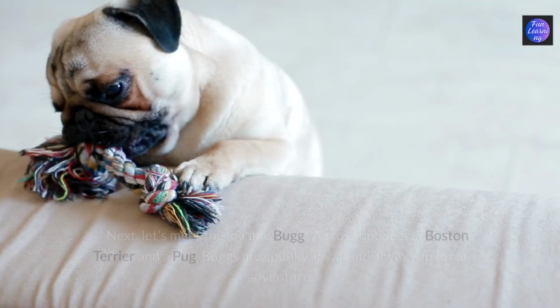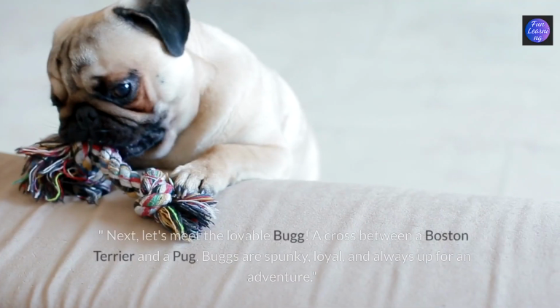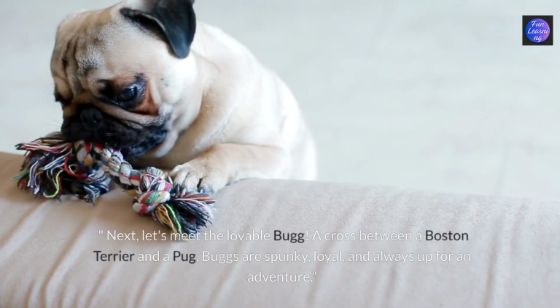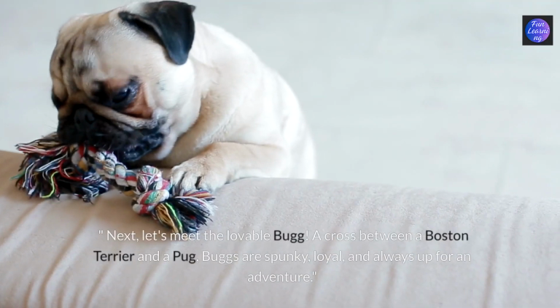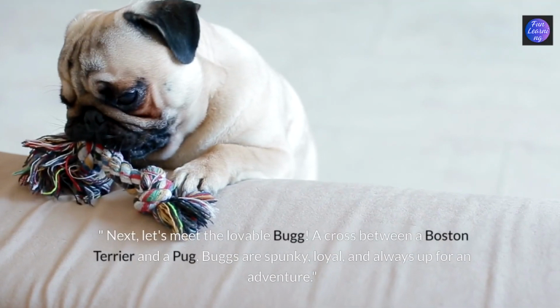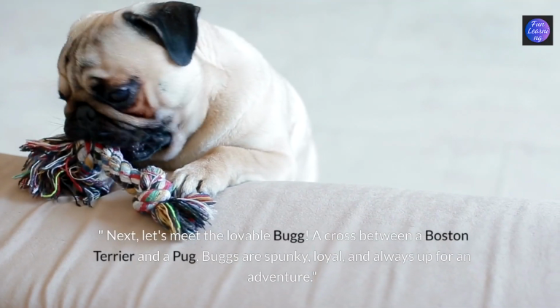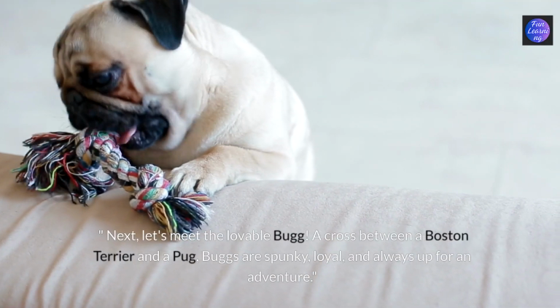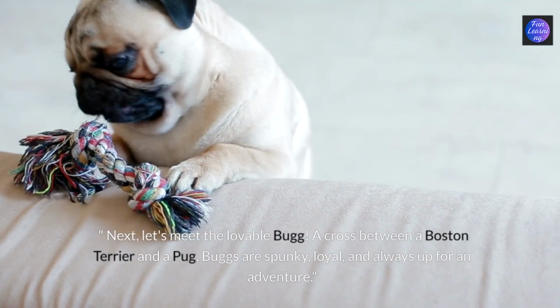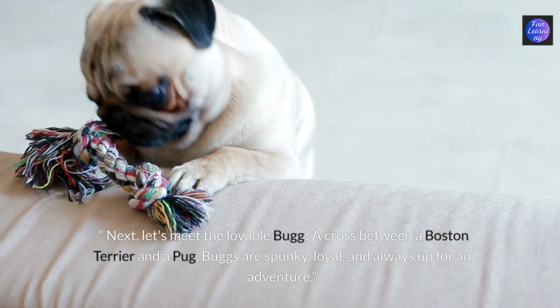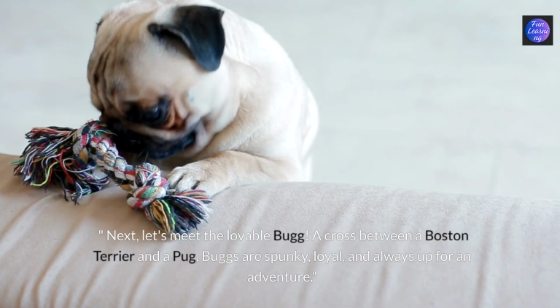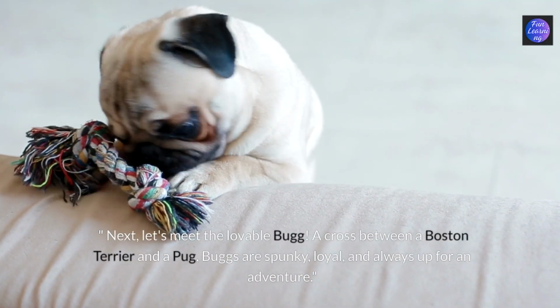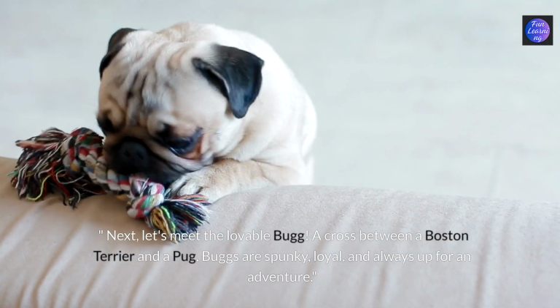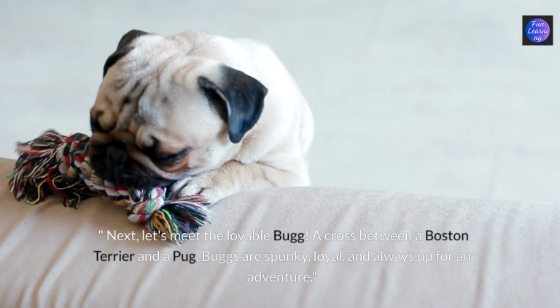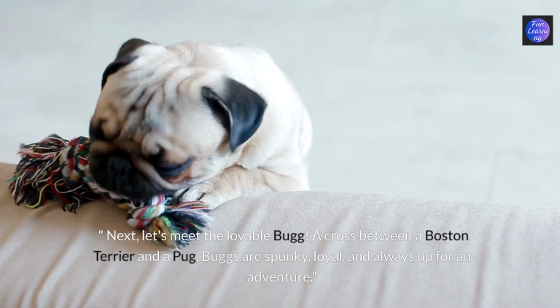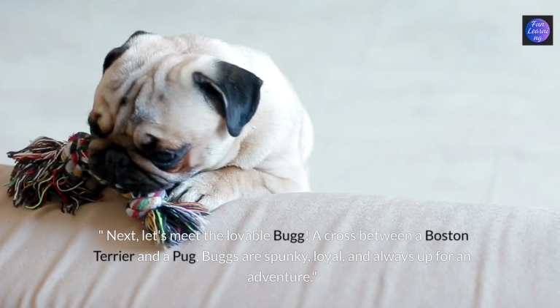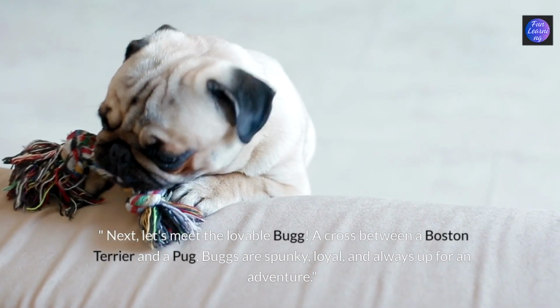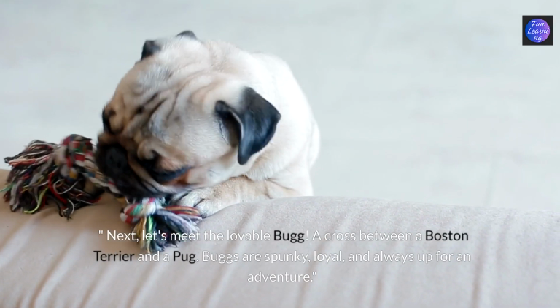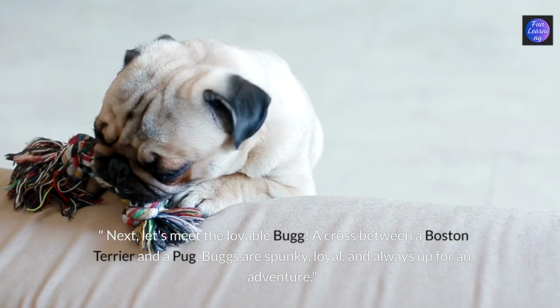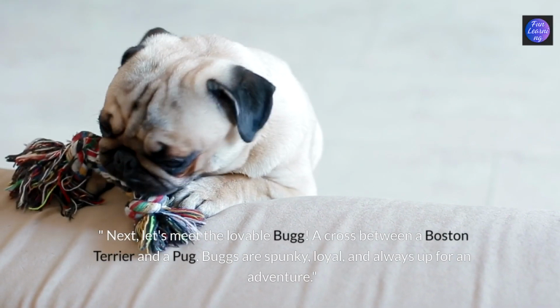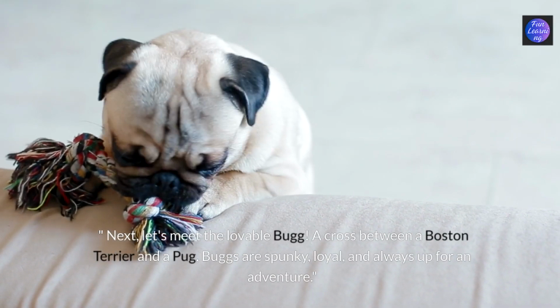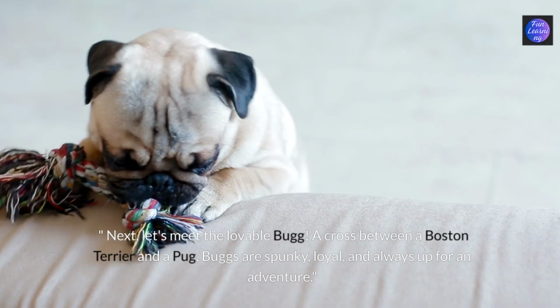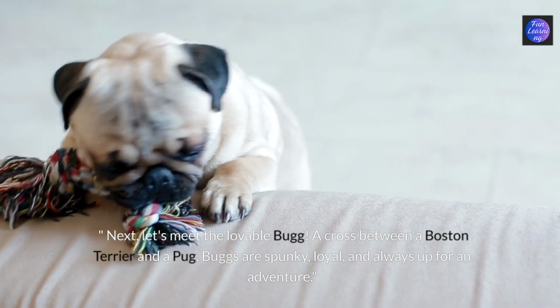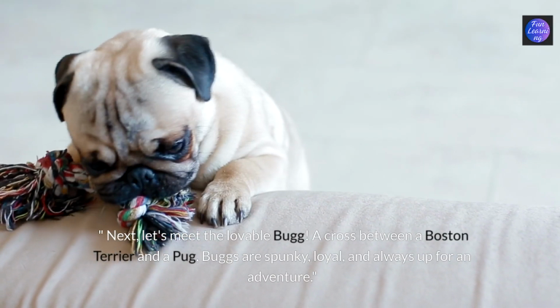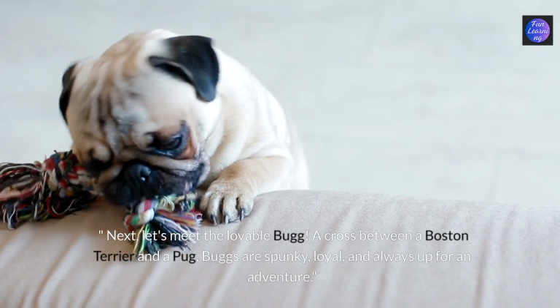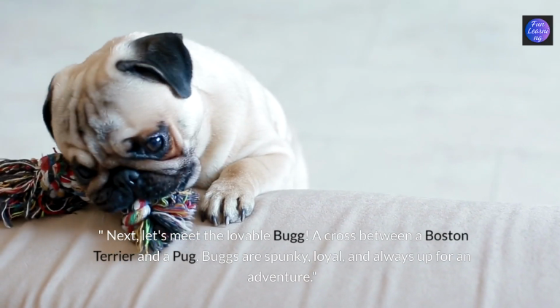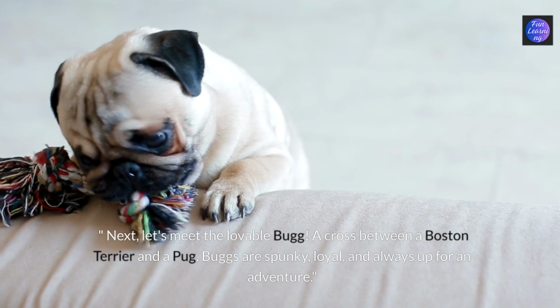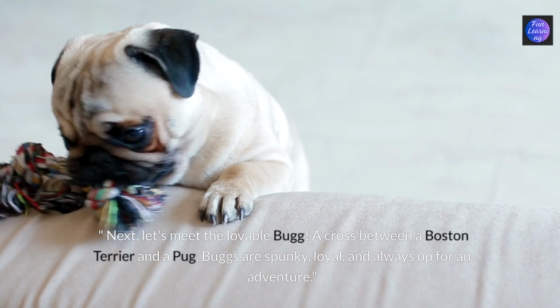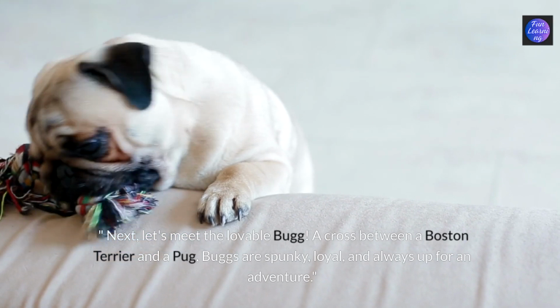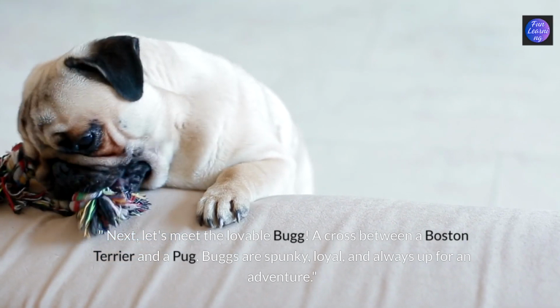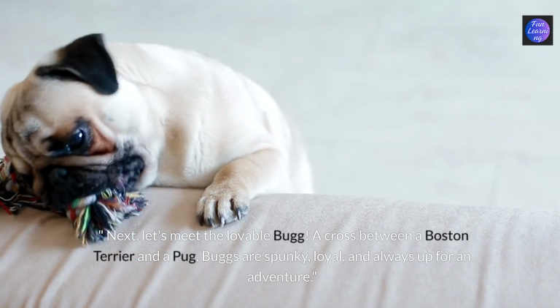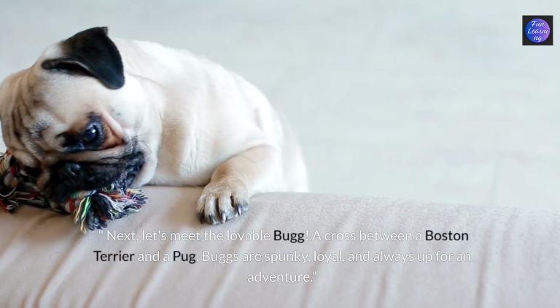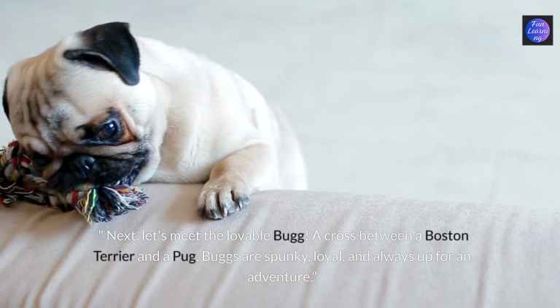Next let's meet the lovable bug. A cross between a Boston terrier and a pug, bugs are spunky, loyal and always up for an adventure.